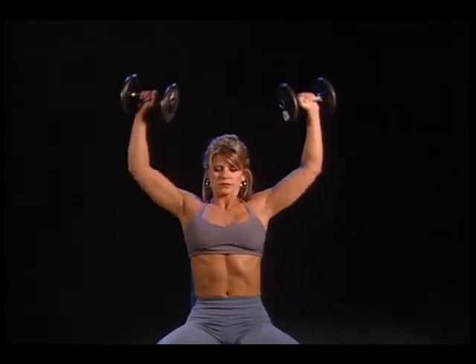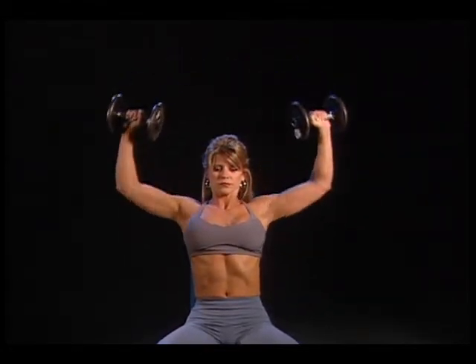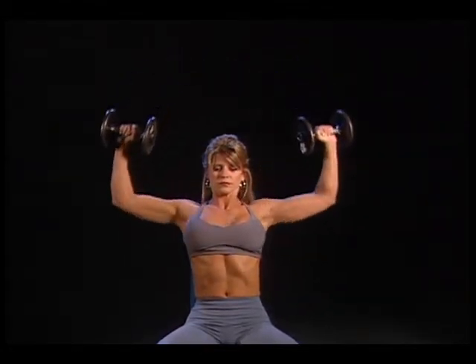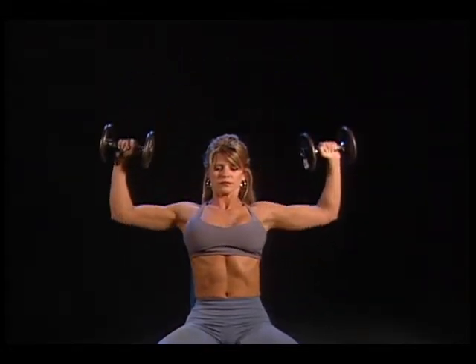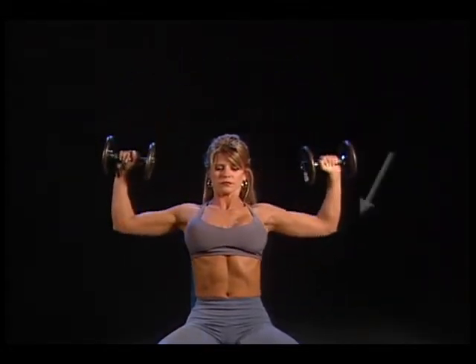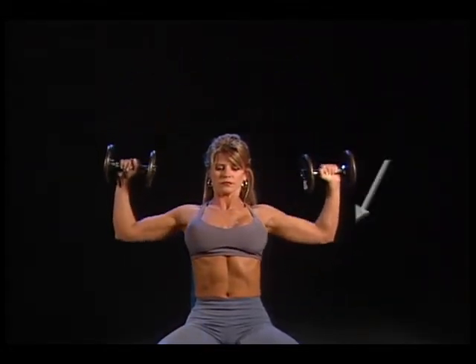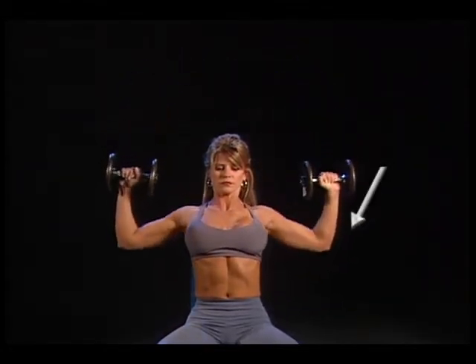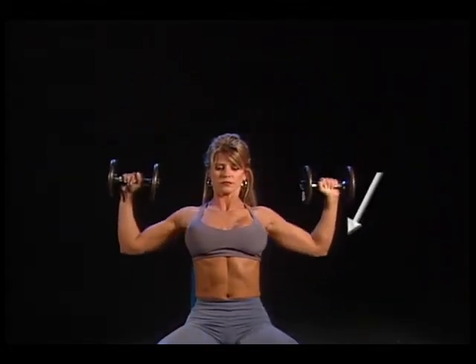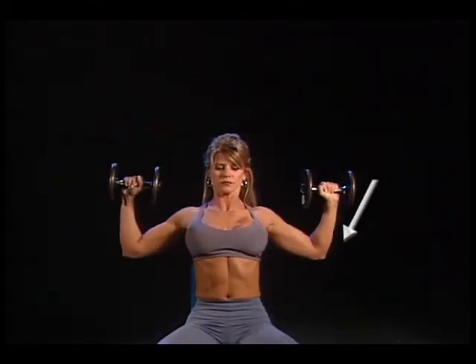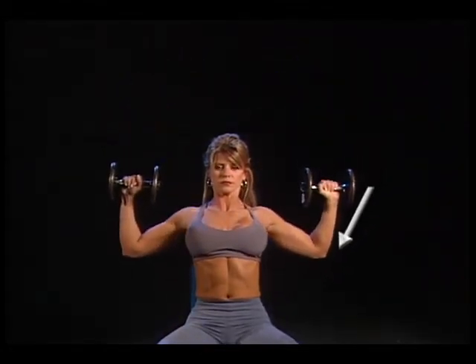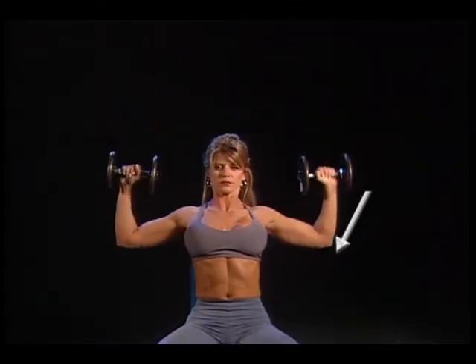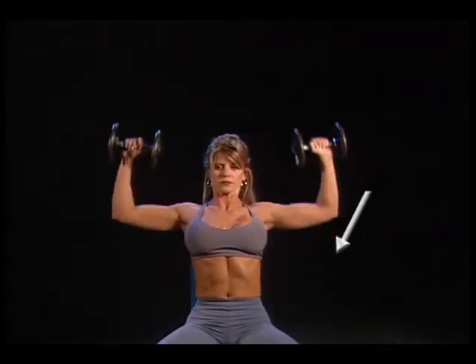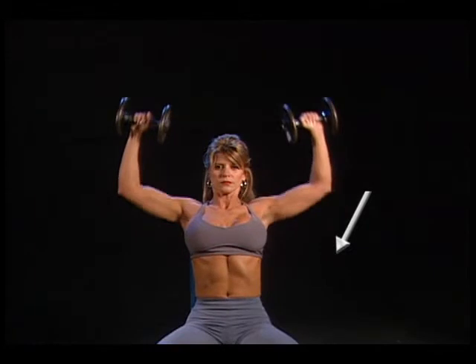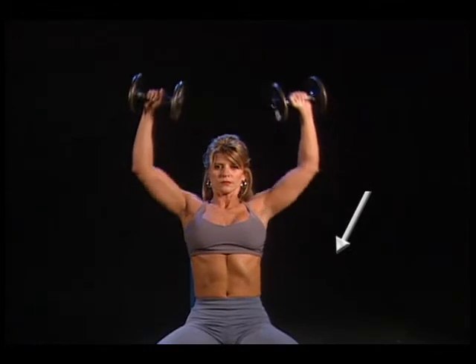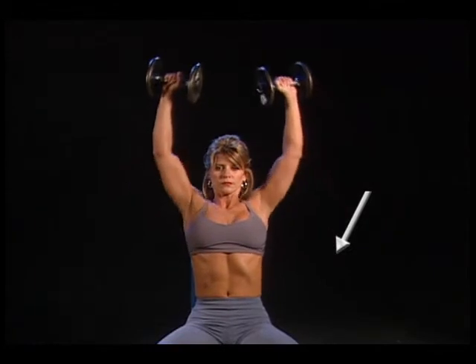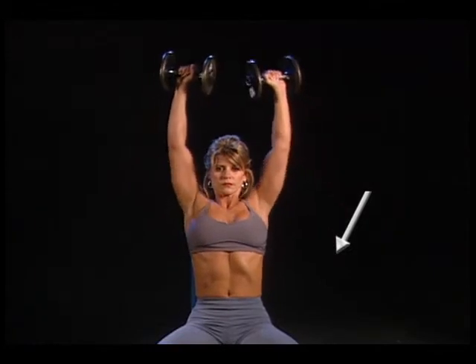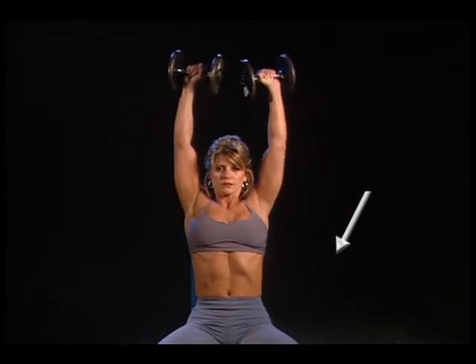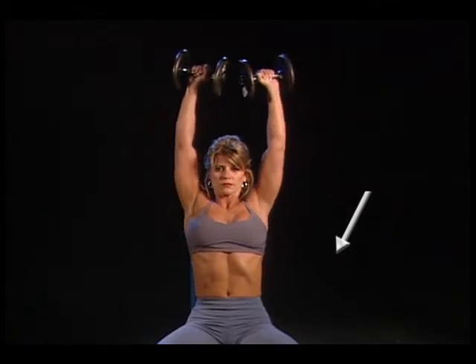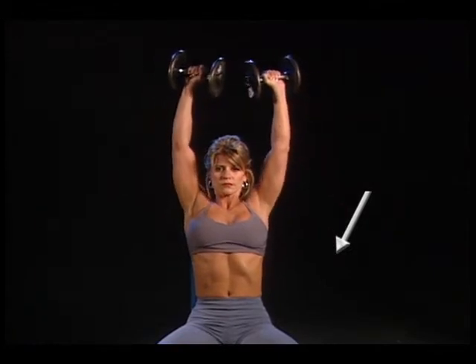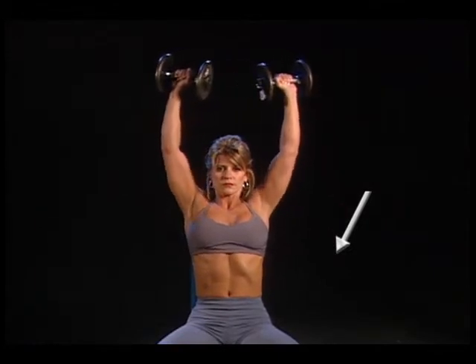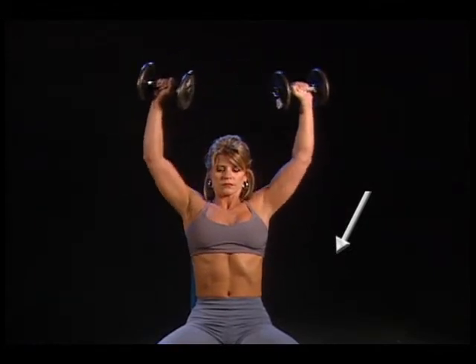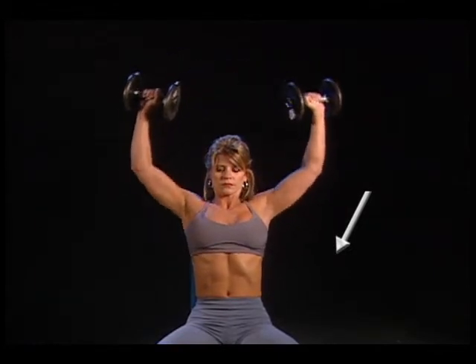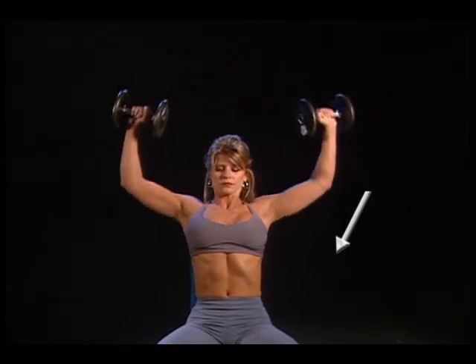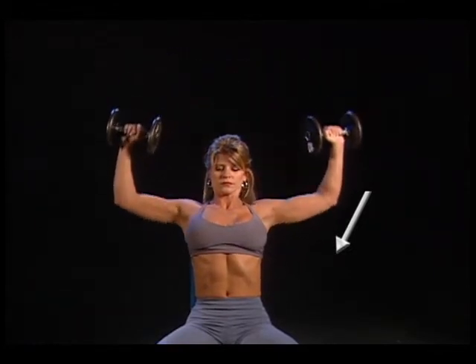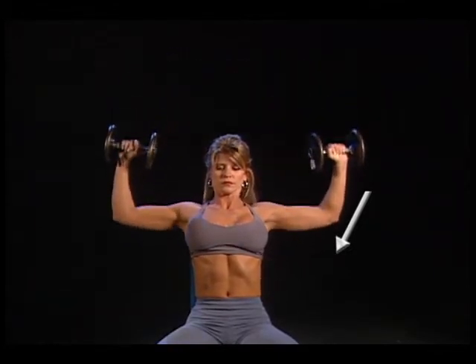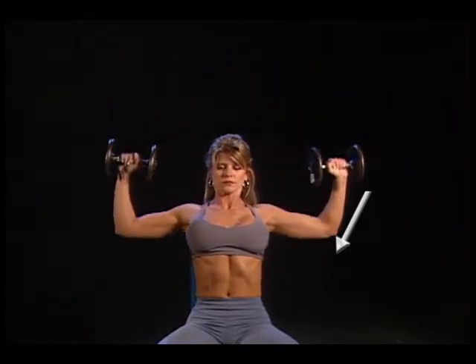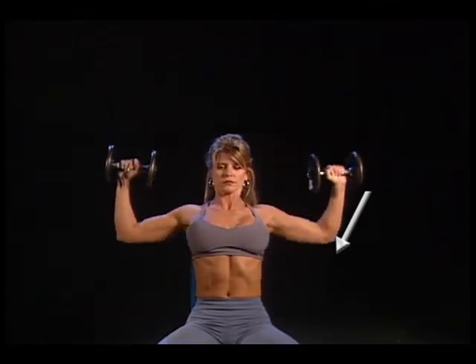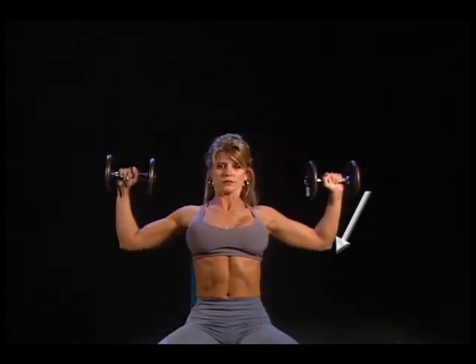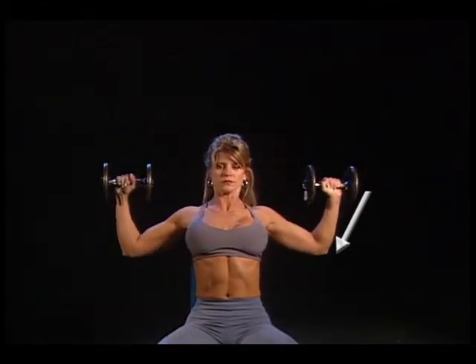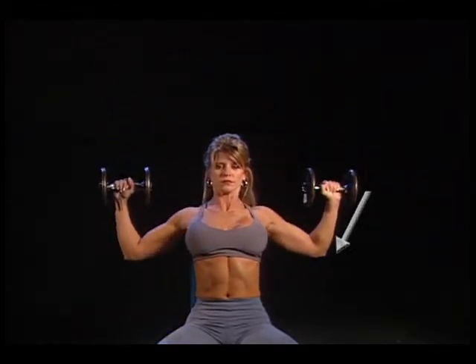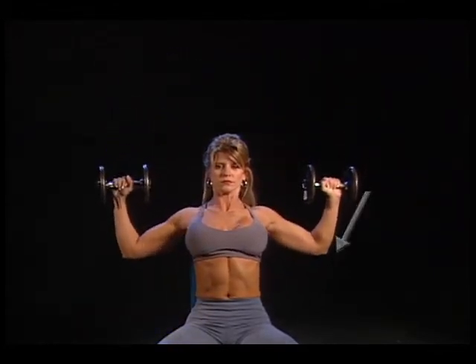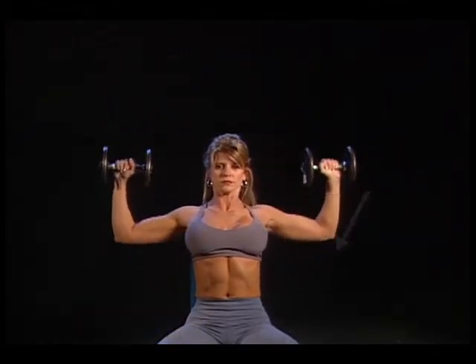Note: beginners should lower dumbbells to a 90-degree angle. More advanced lifters can lower just below 90 degrees.